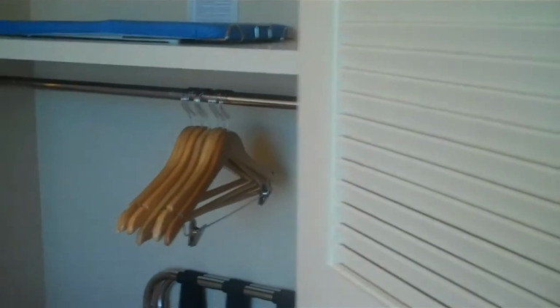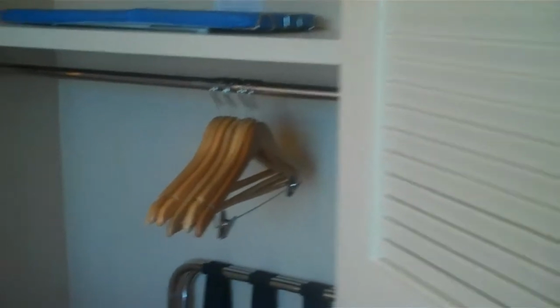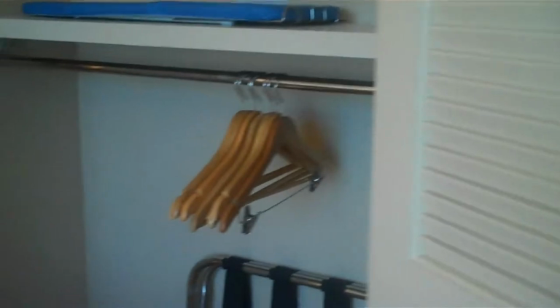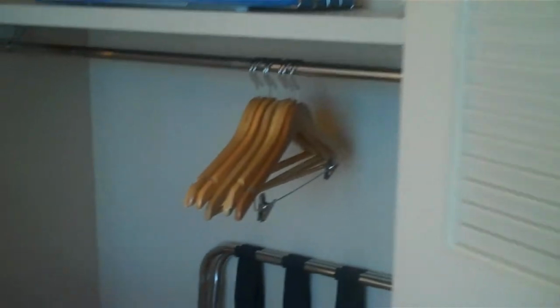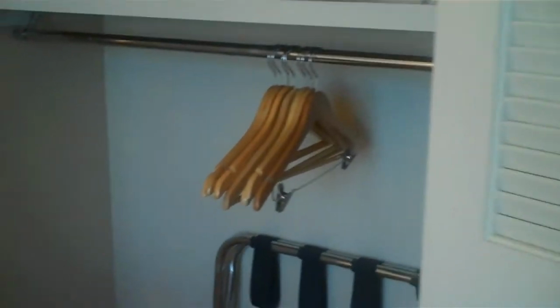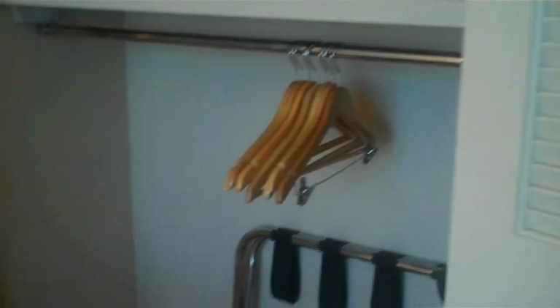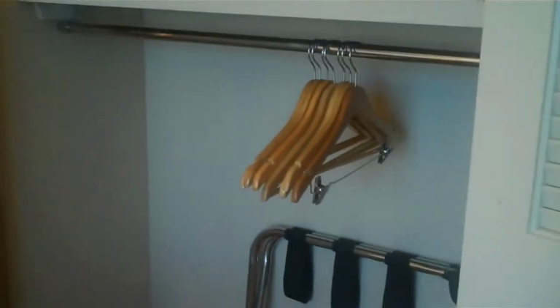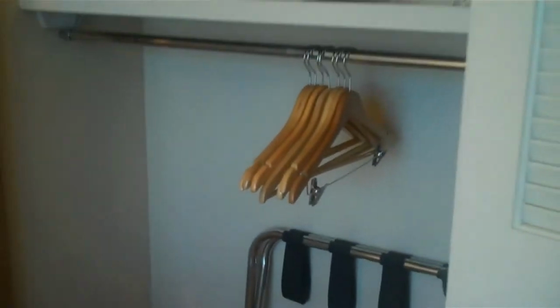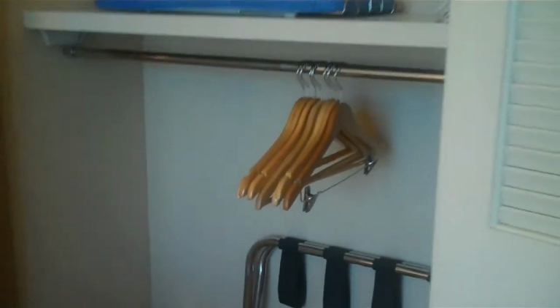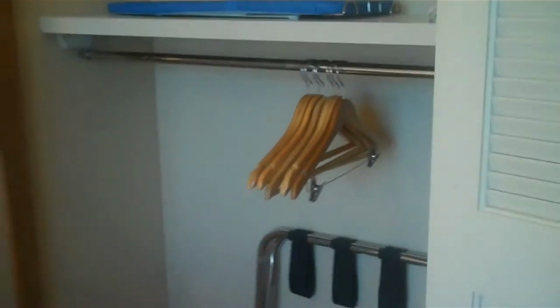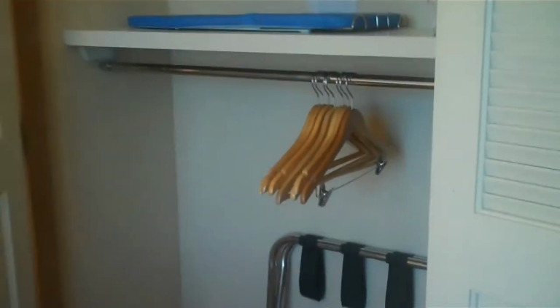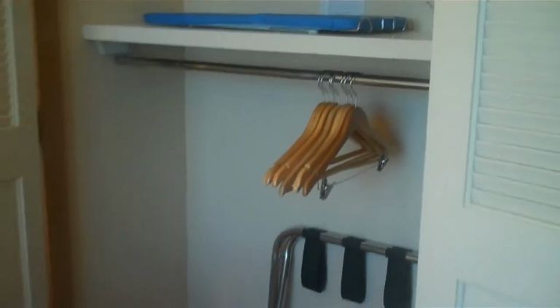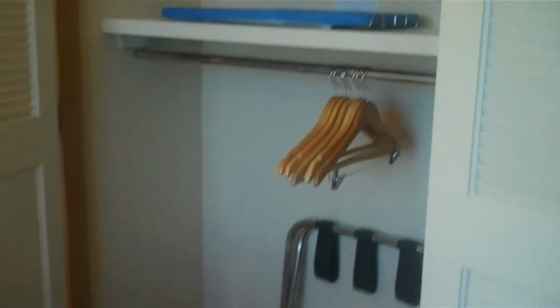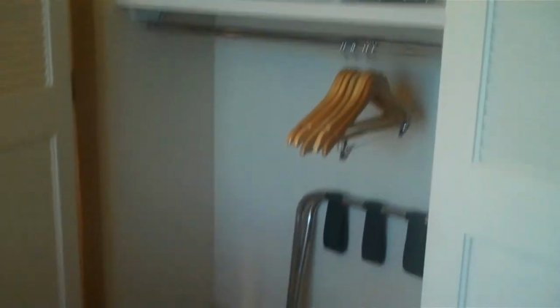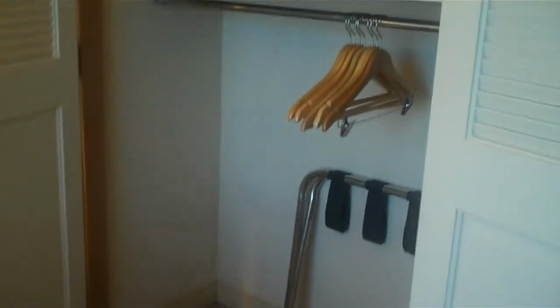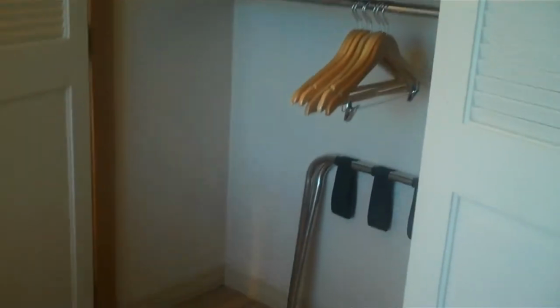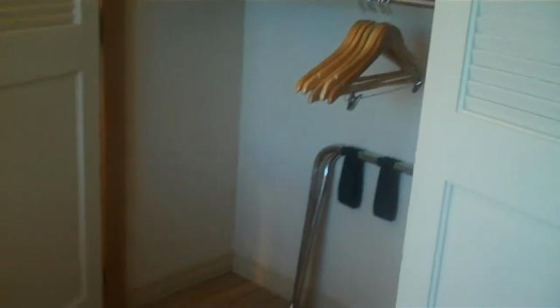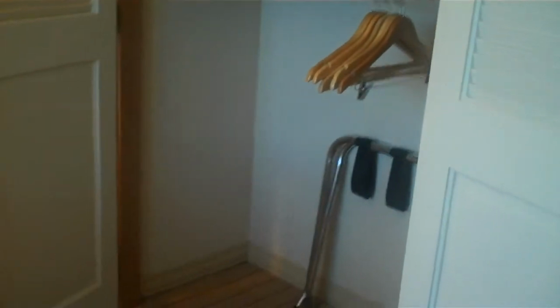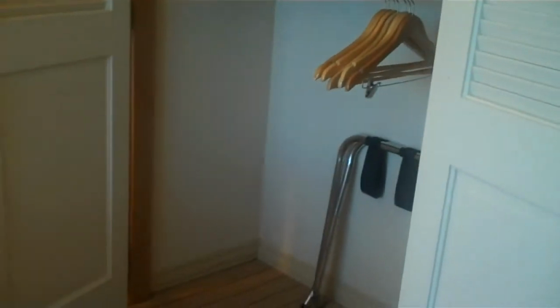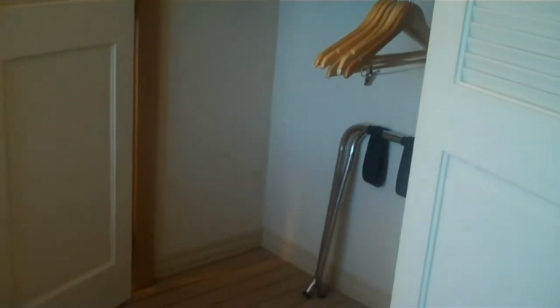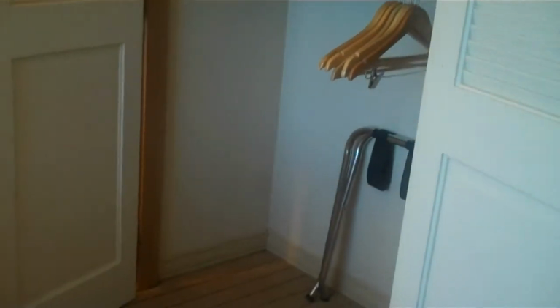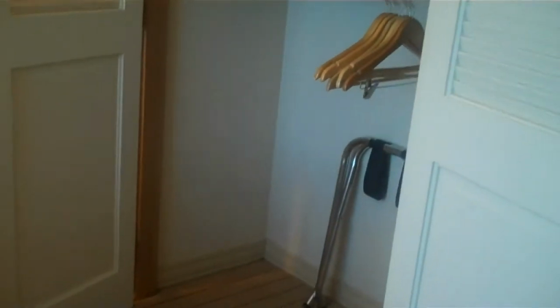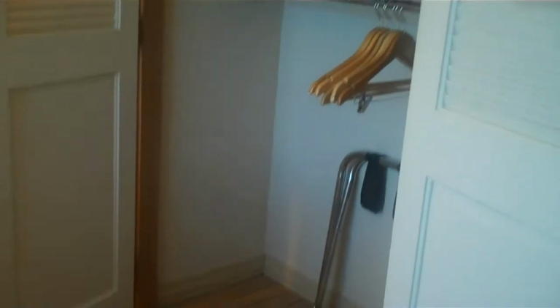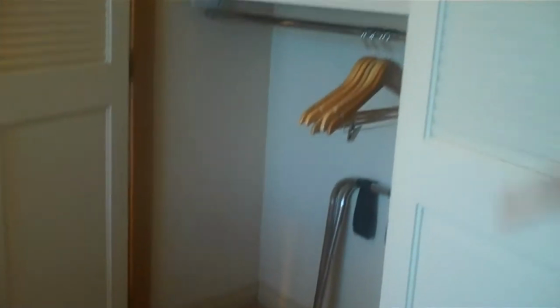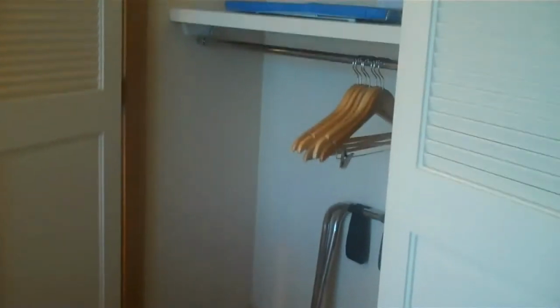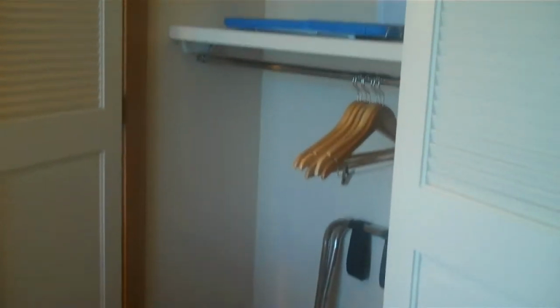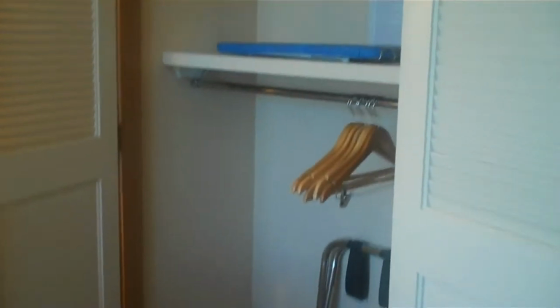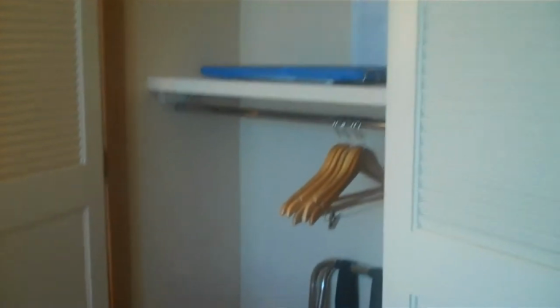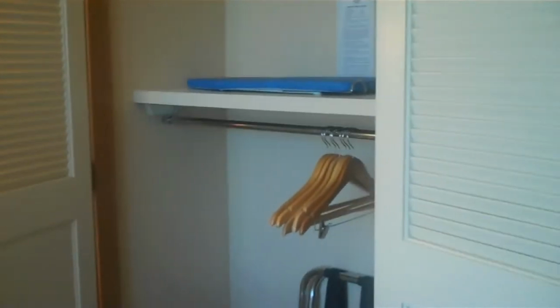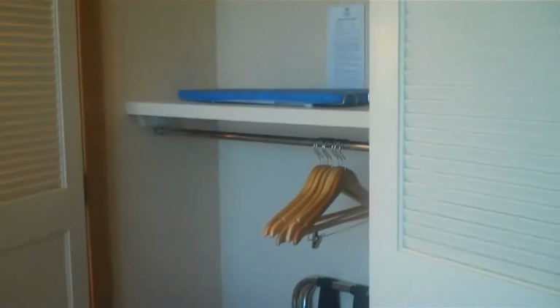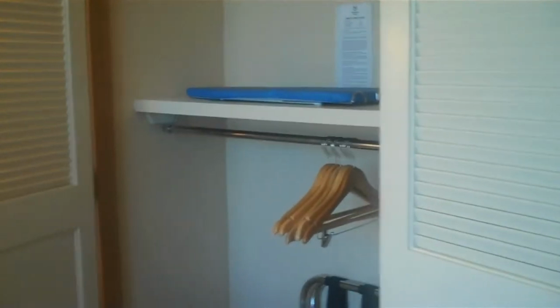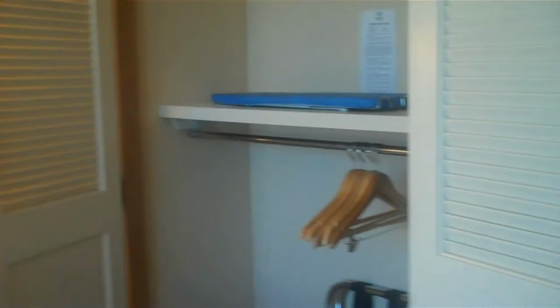Also, you notice the closet. Everything has been moved down to make it easily accessible for someone in a wheelchair.